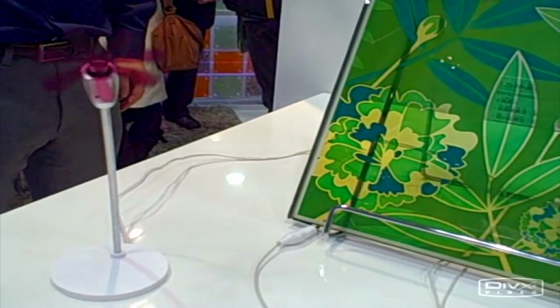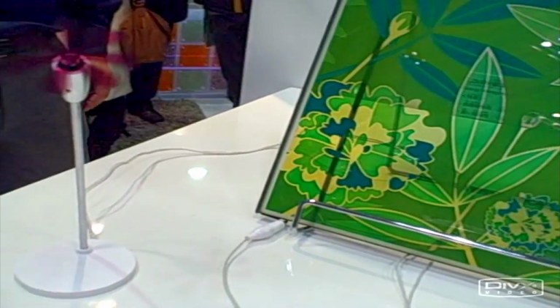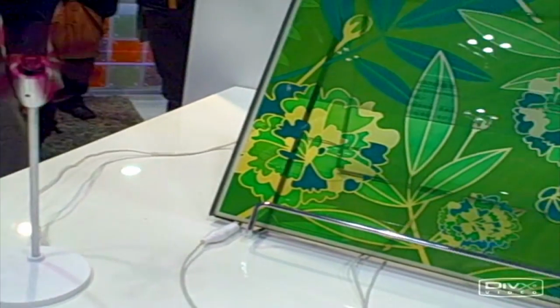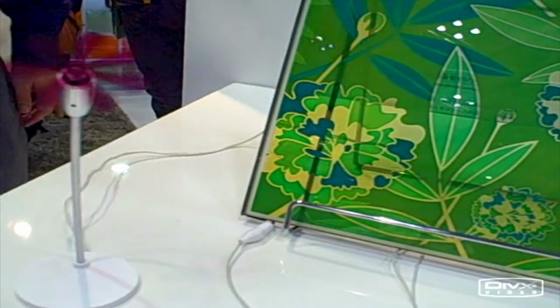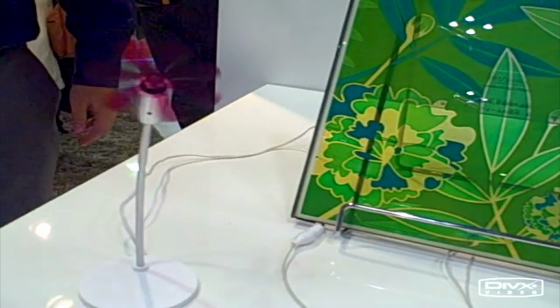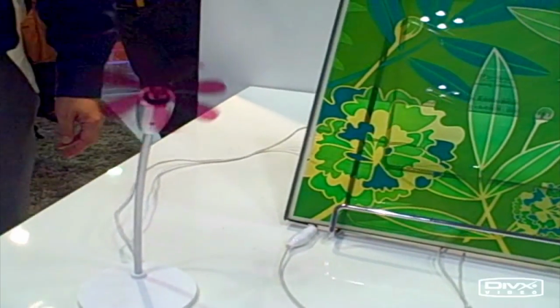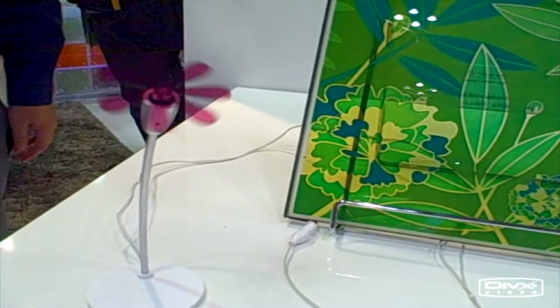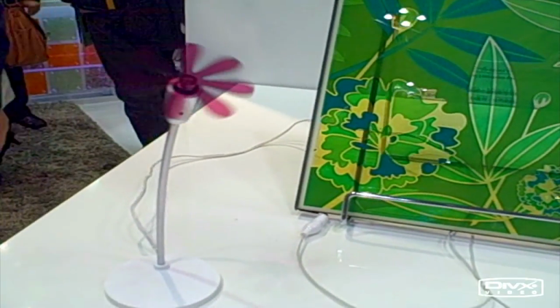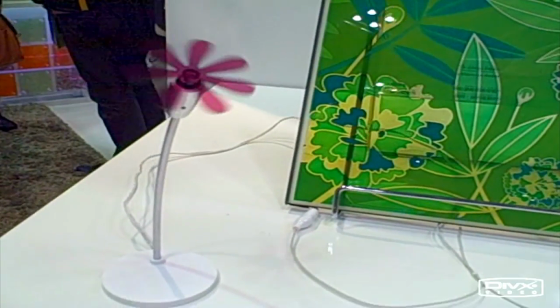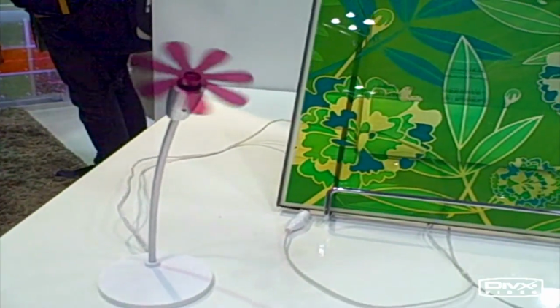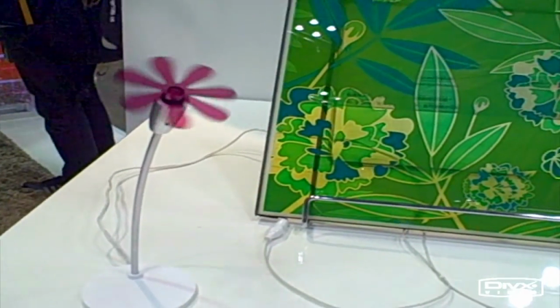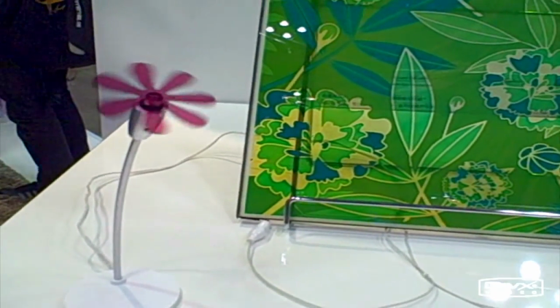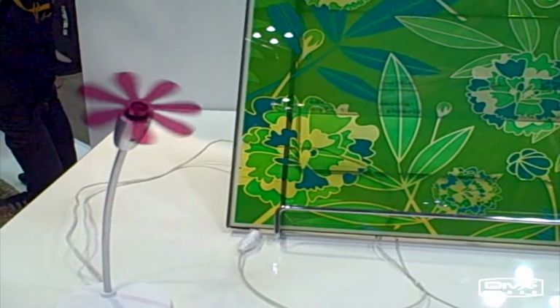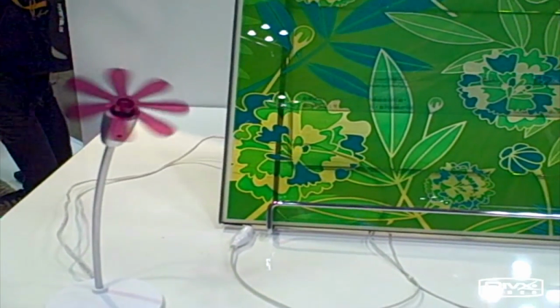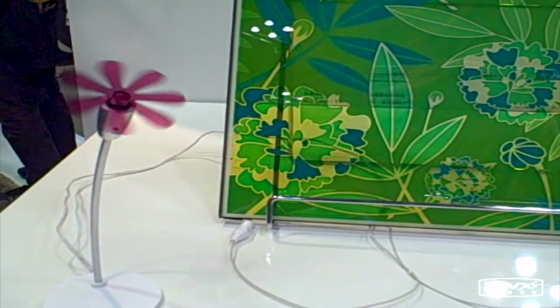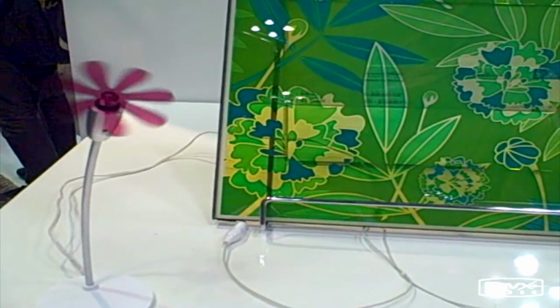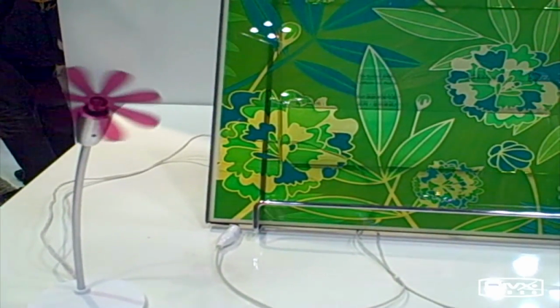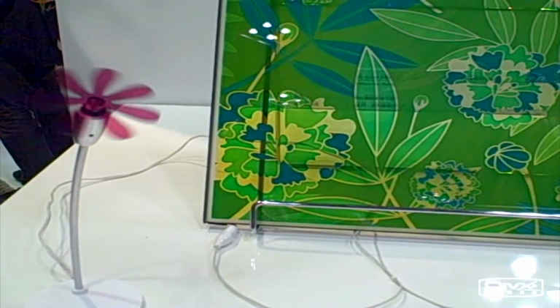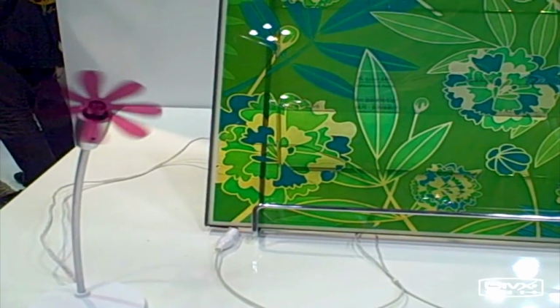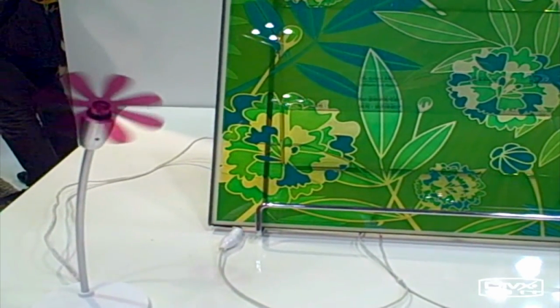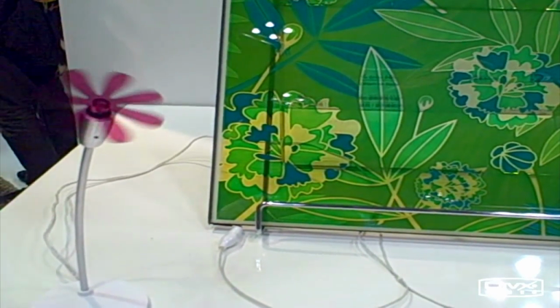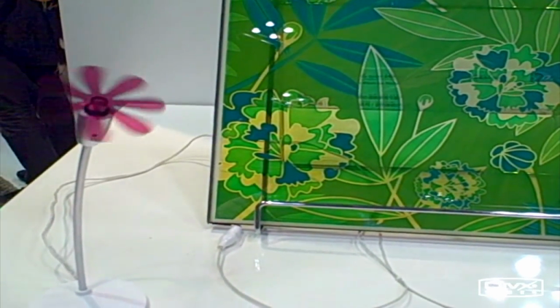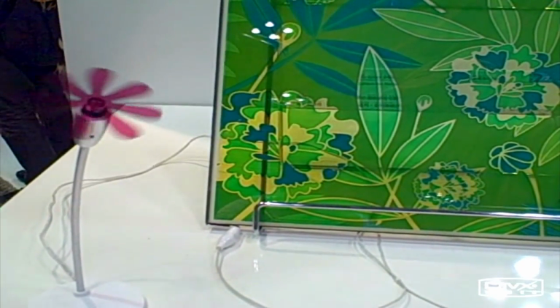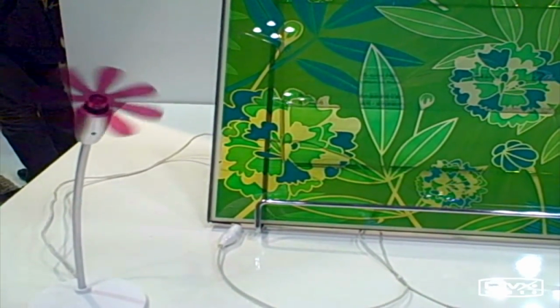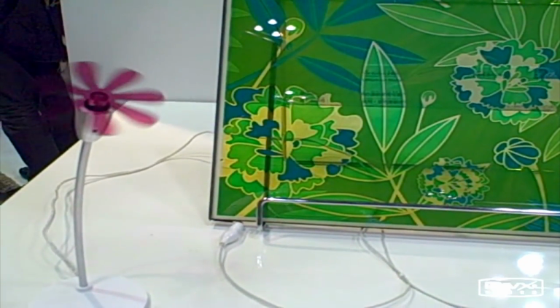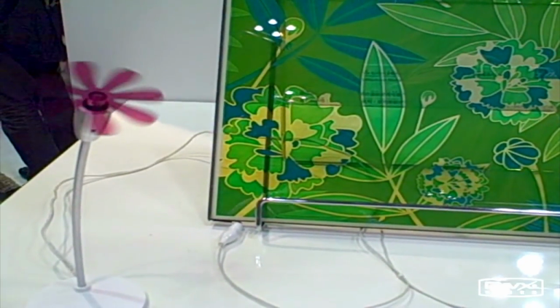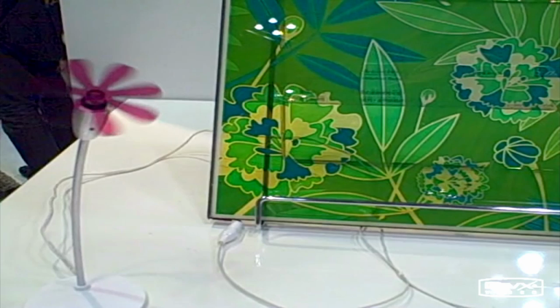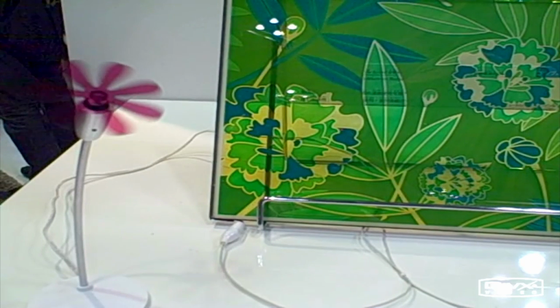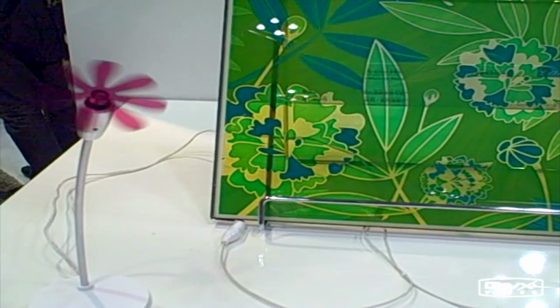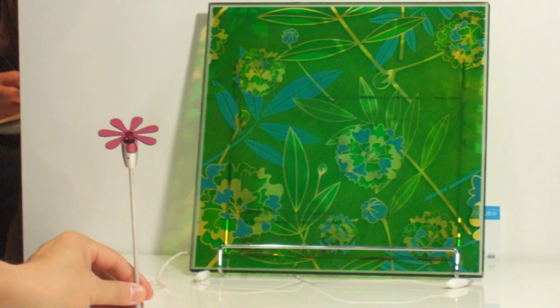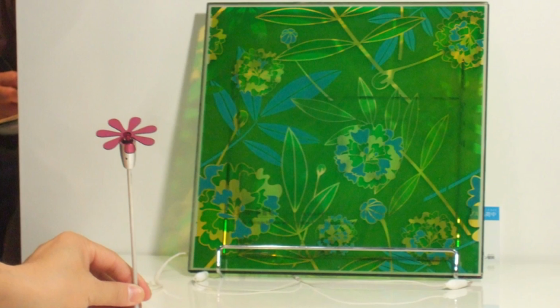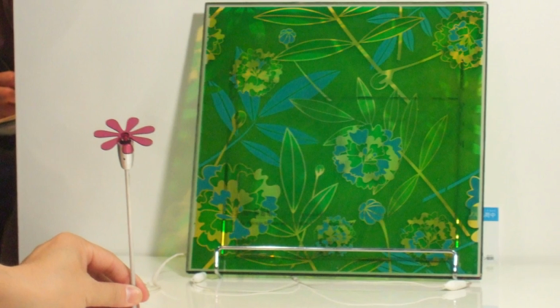So currently this is only a prototype? Yes, this is a laboratory prototype.